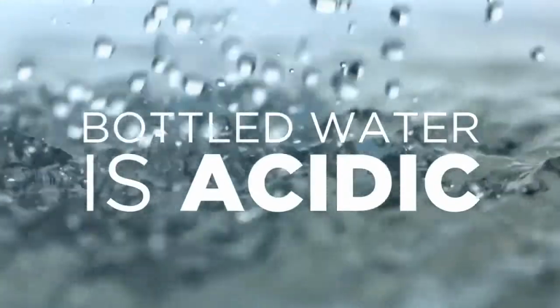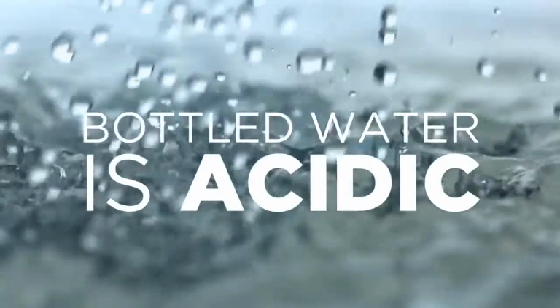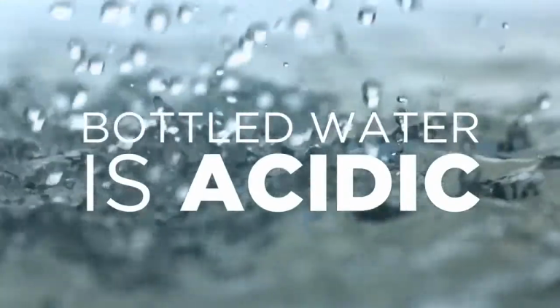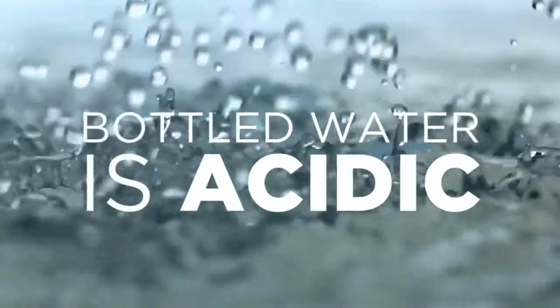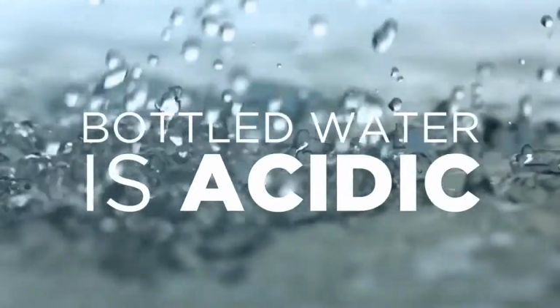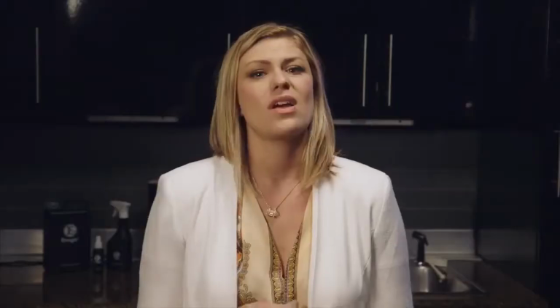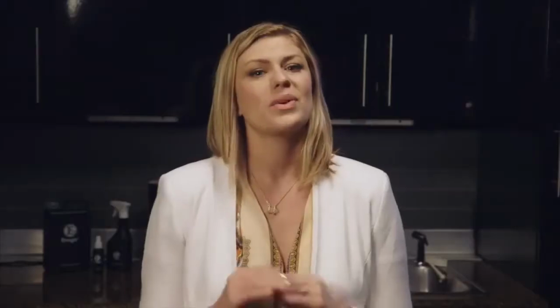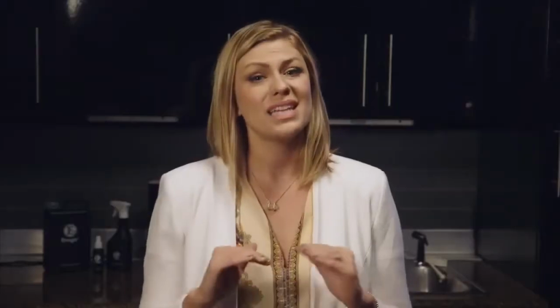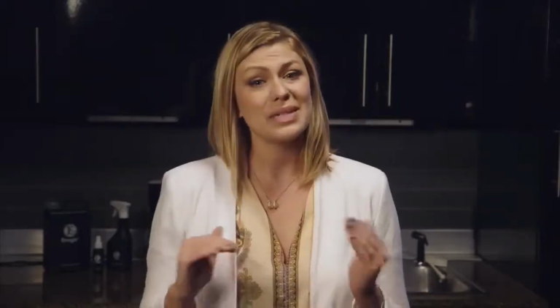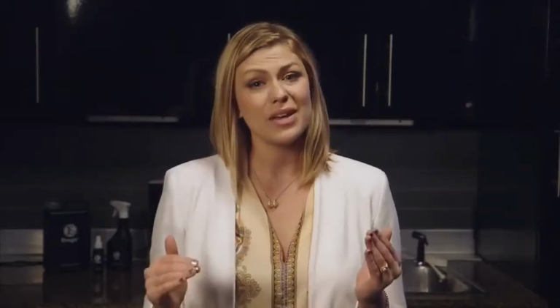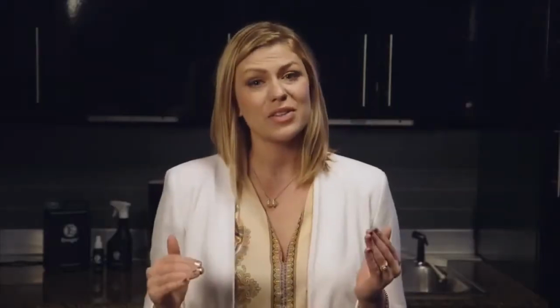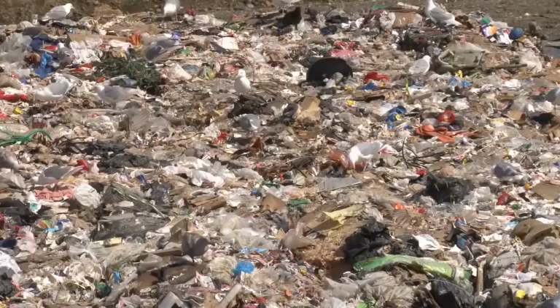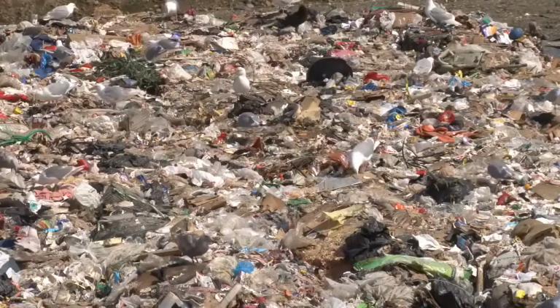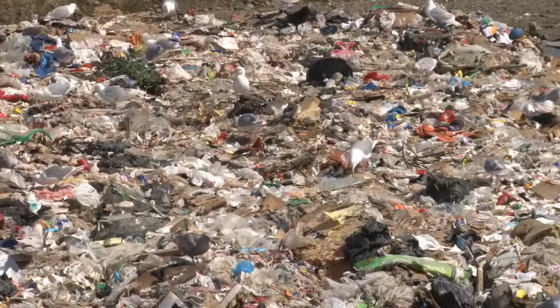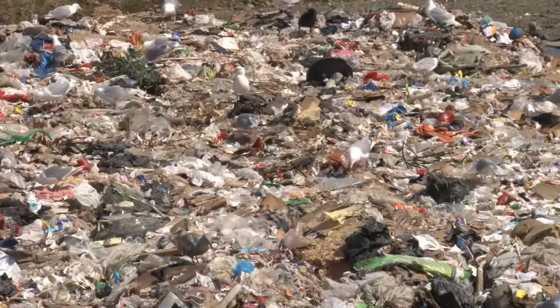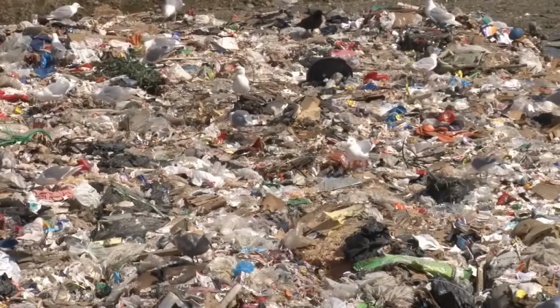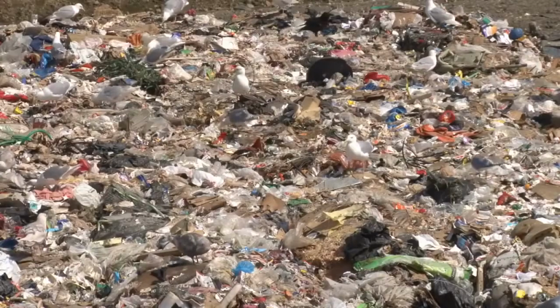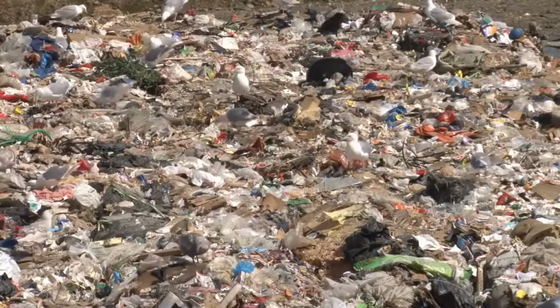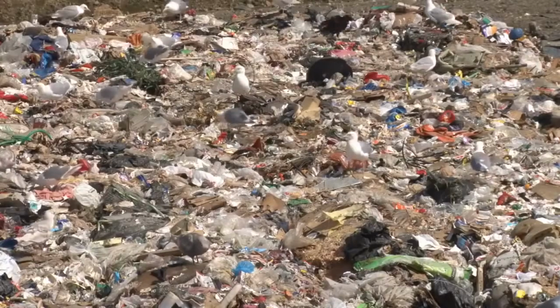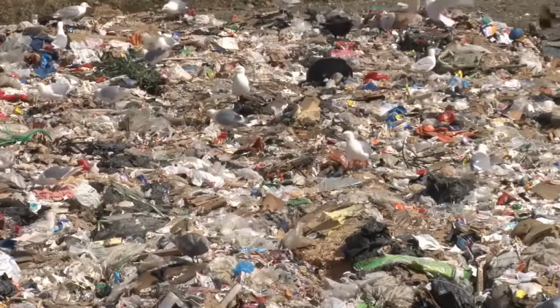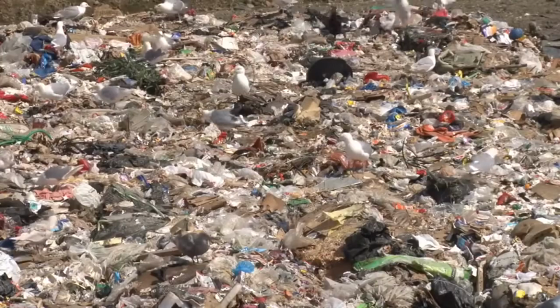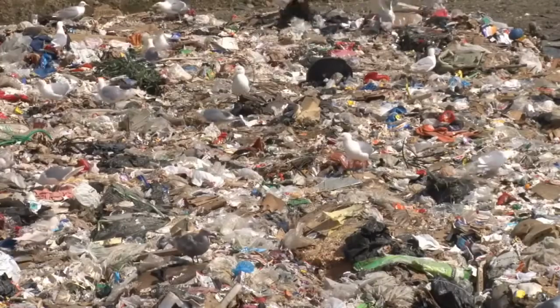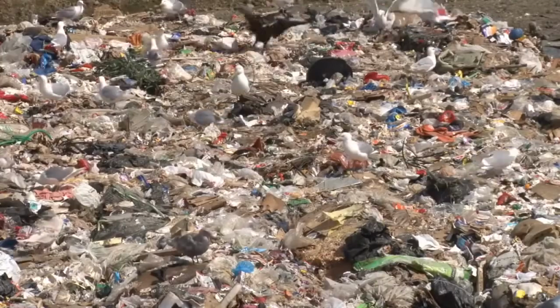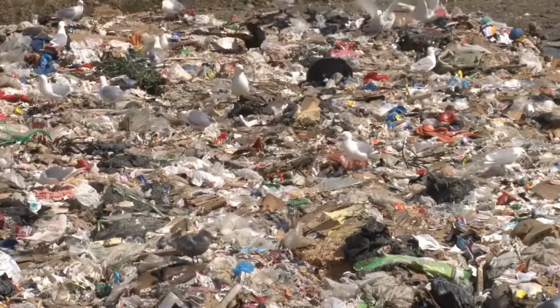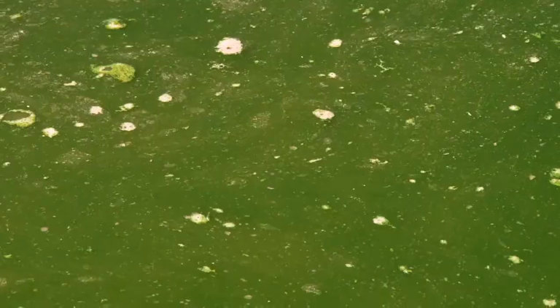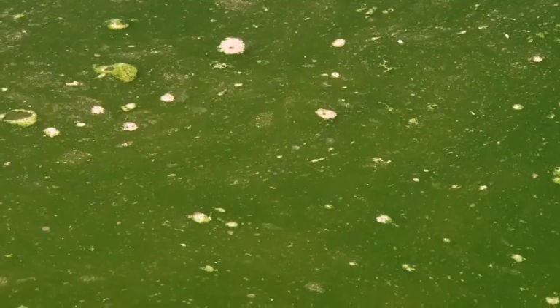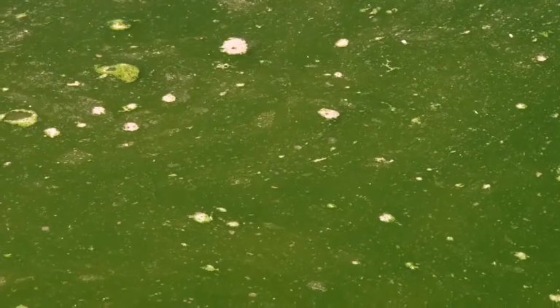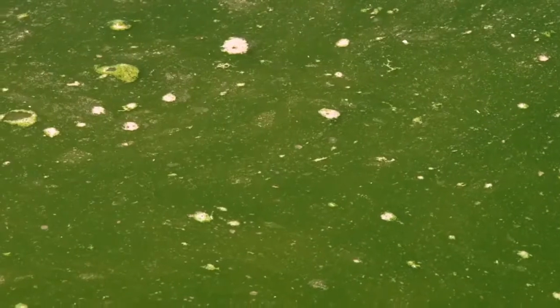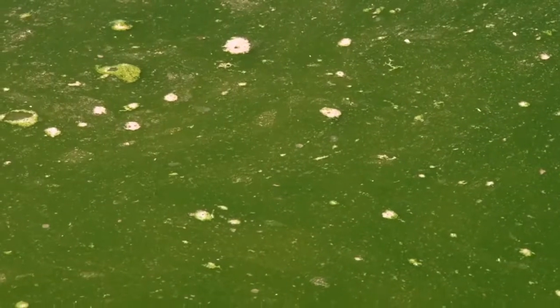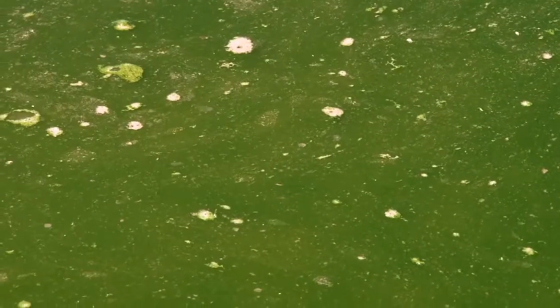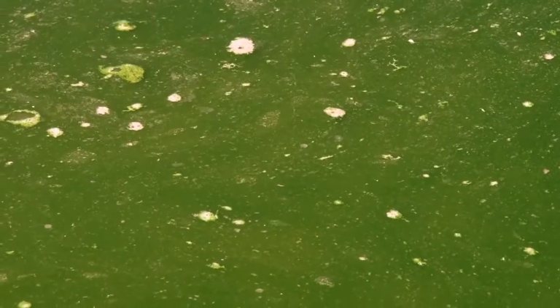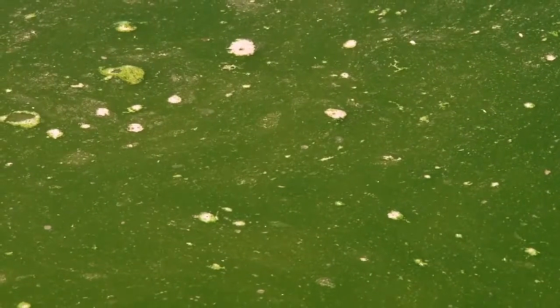To top it all off, when it's not recycled, these bottles end up in our community's landfills and rivers, destroying our local ecosystem.